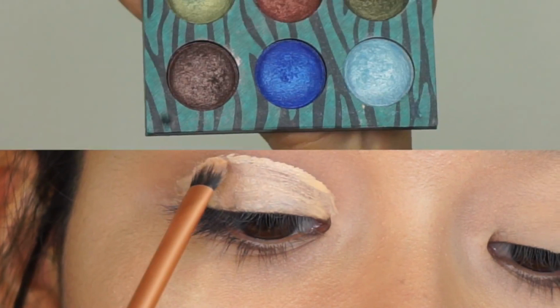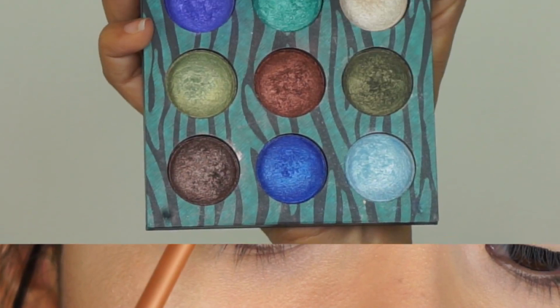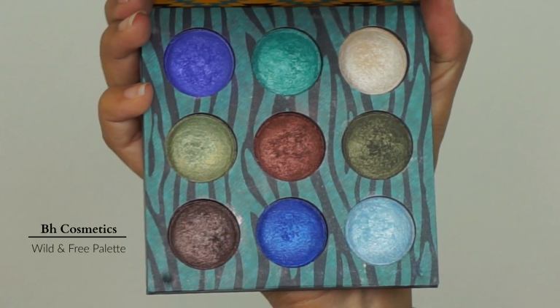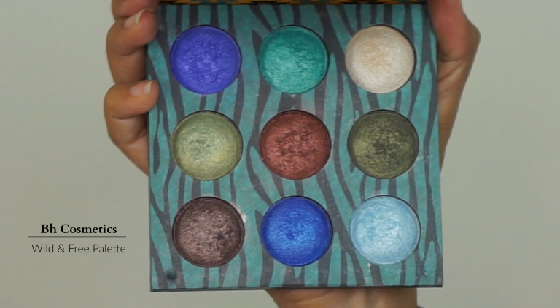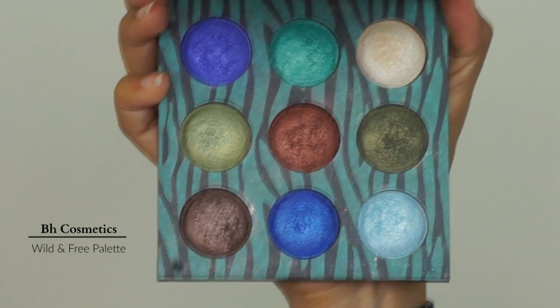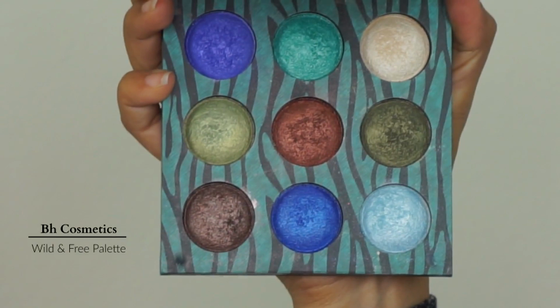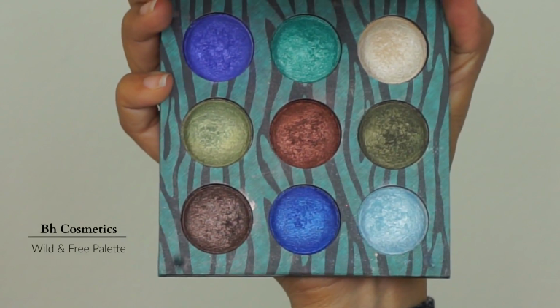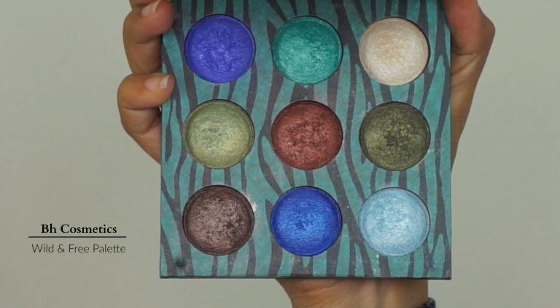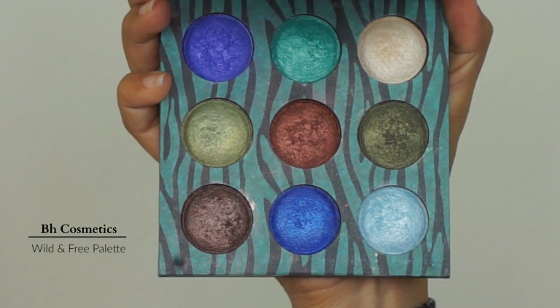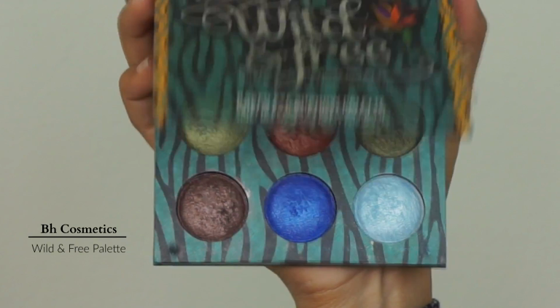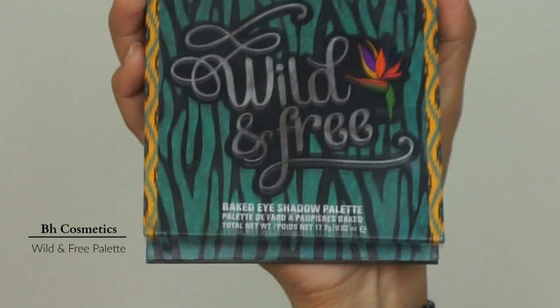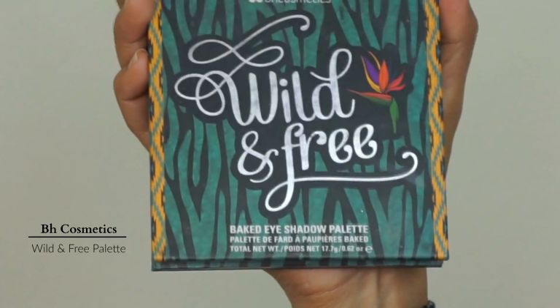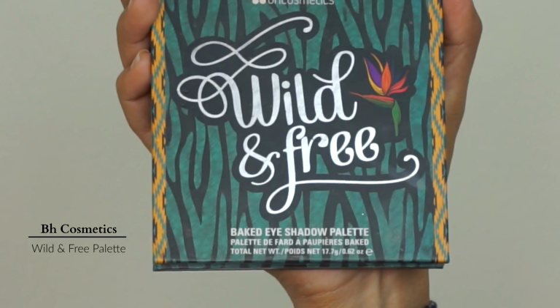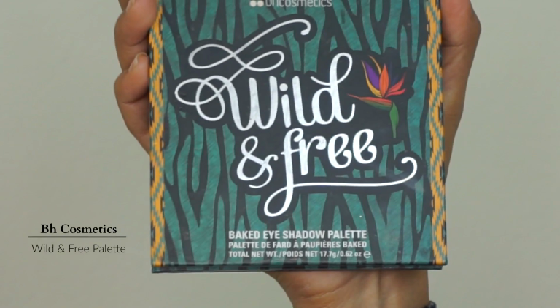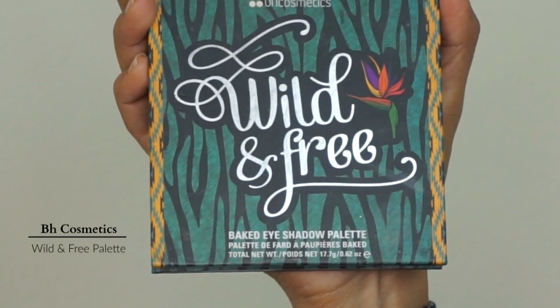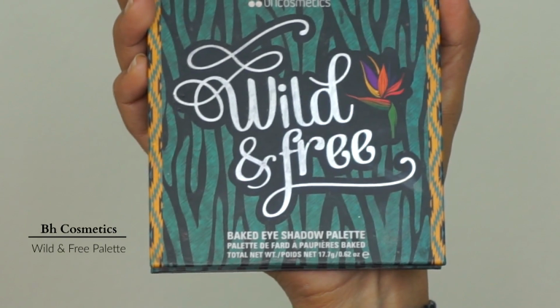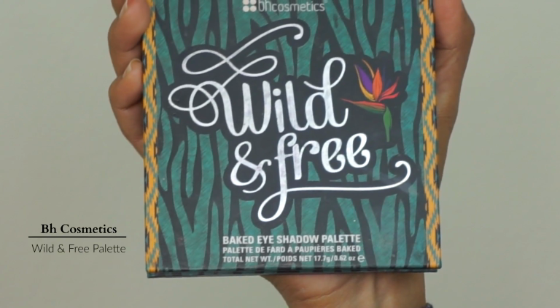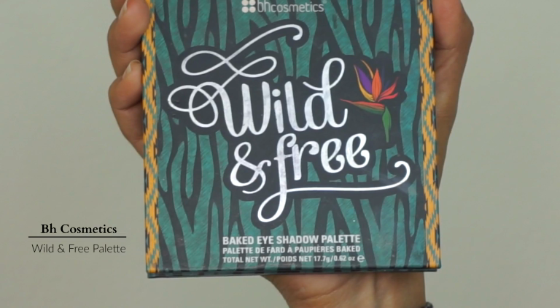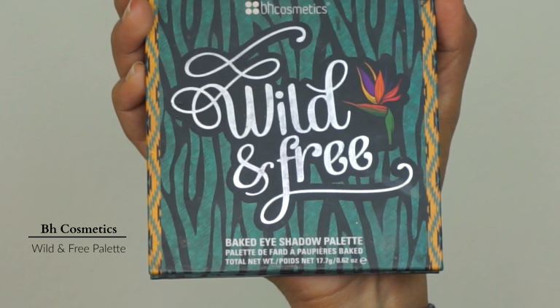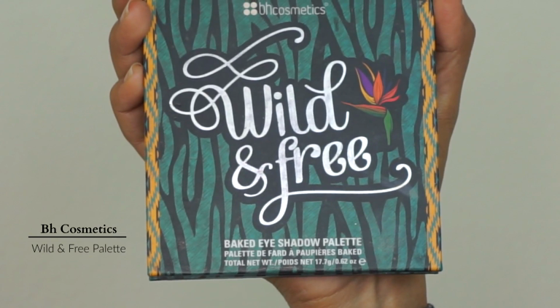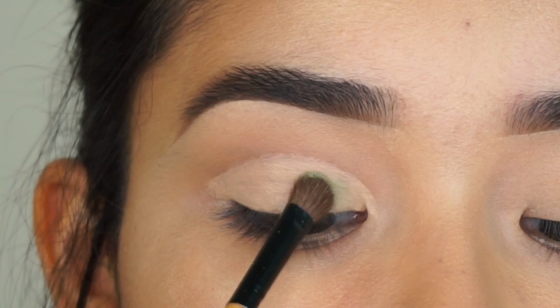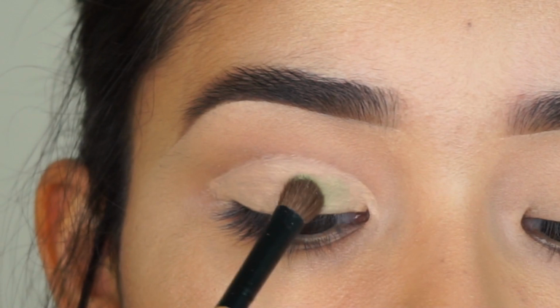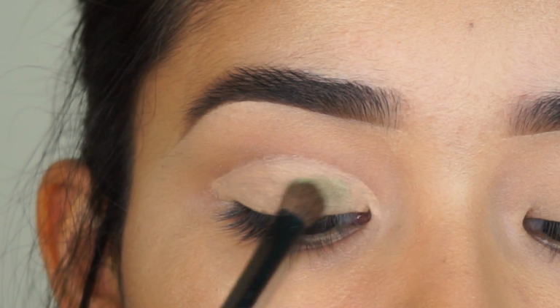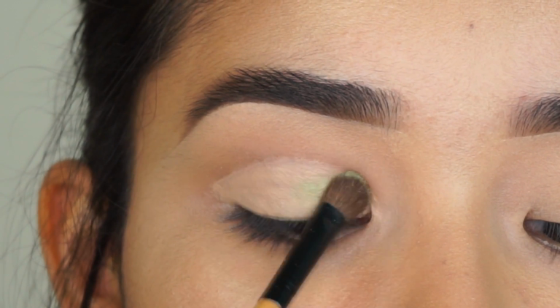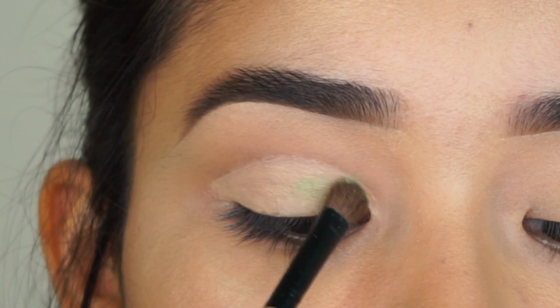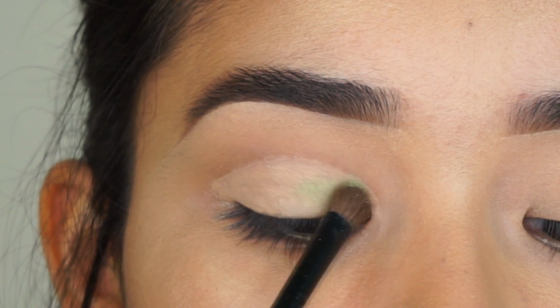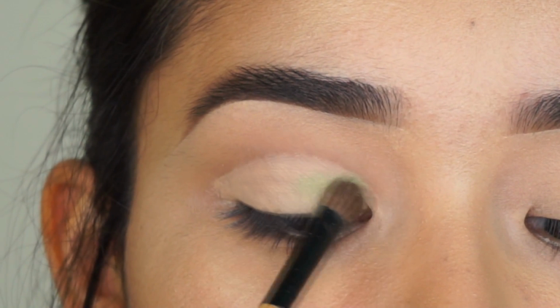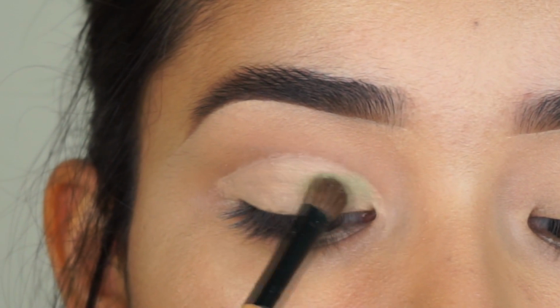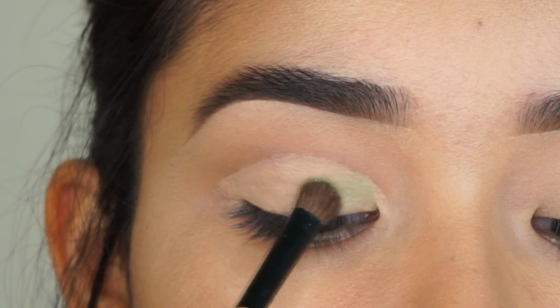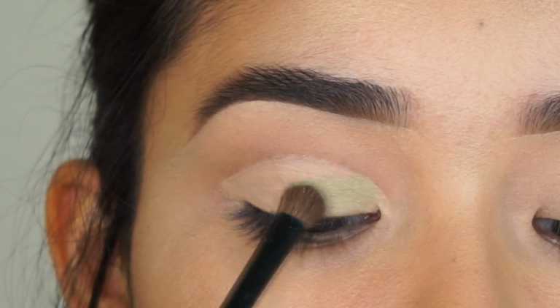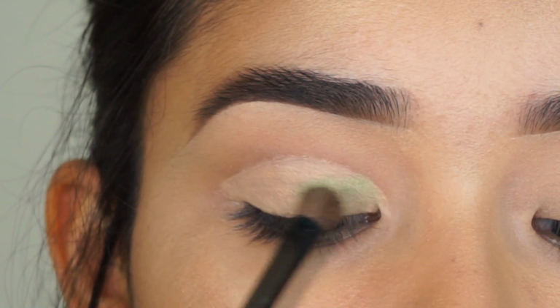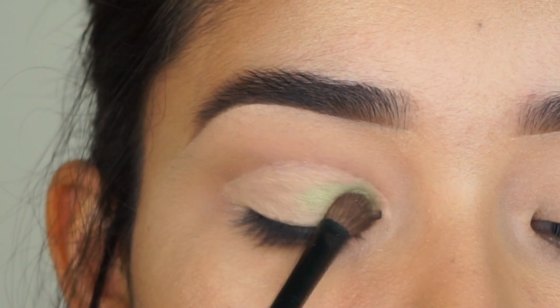Next, I'm going to go in with the lightest green shade in this palette. I'm going to put that all over my eyelid where I applied the concealer.